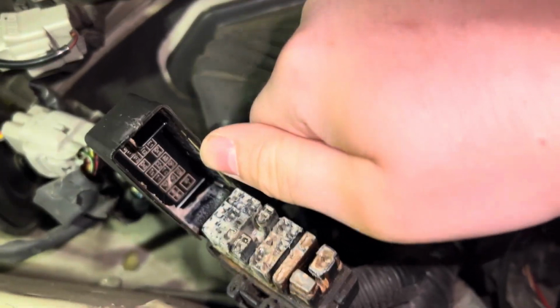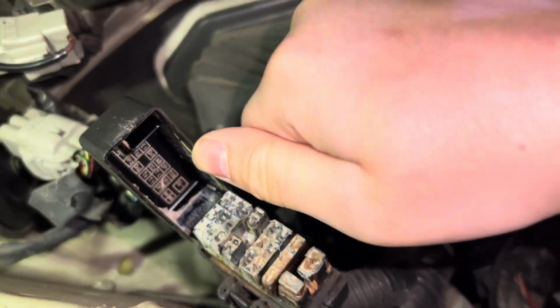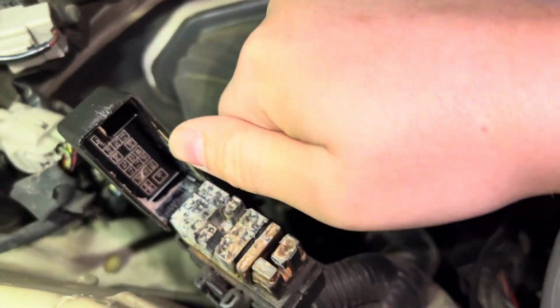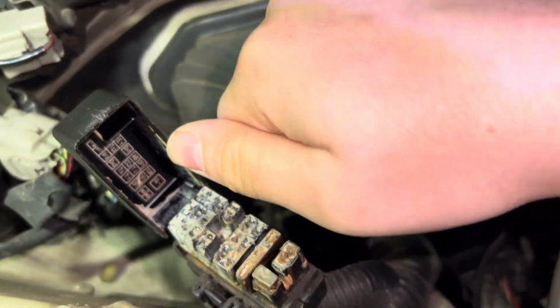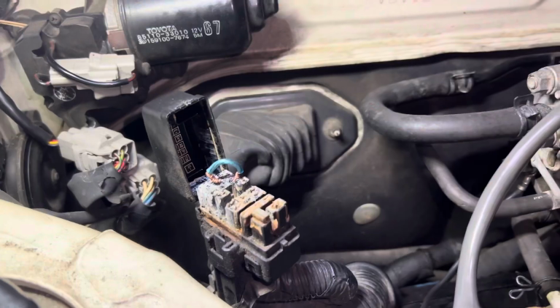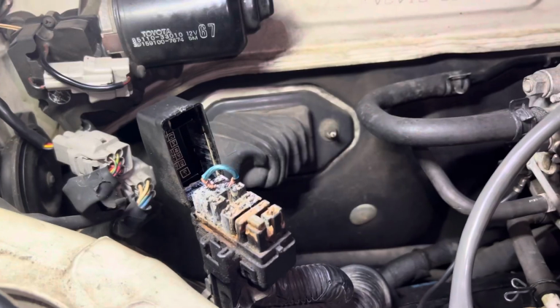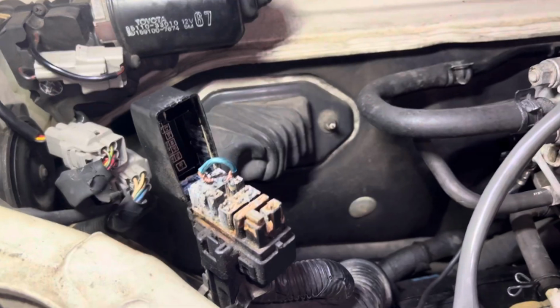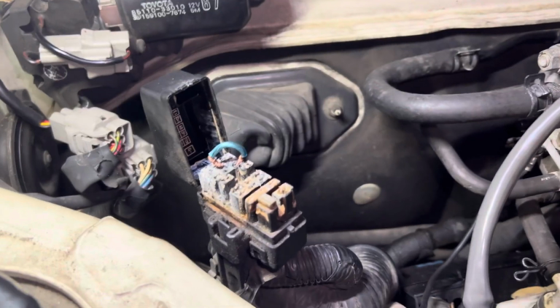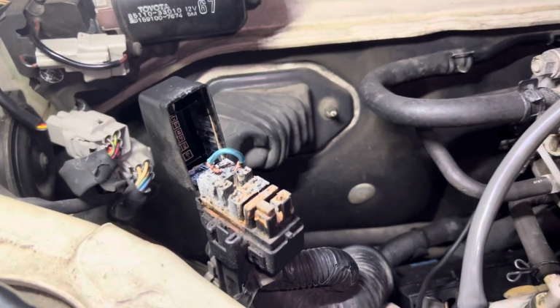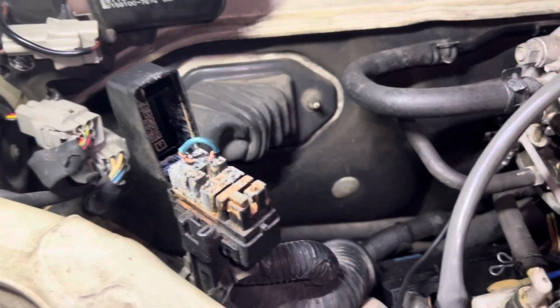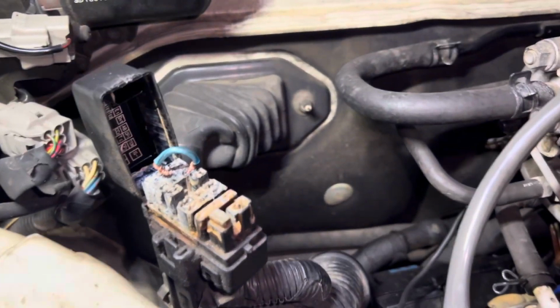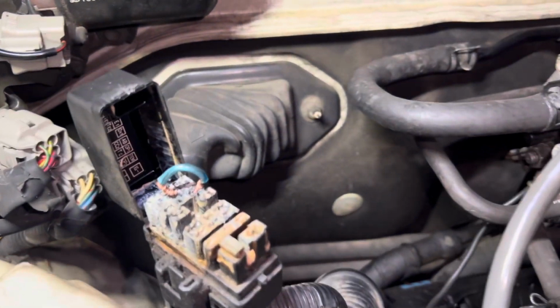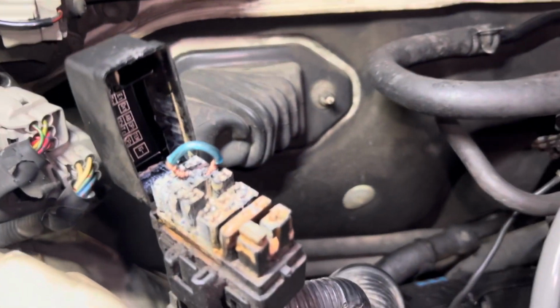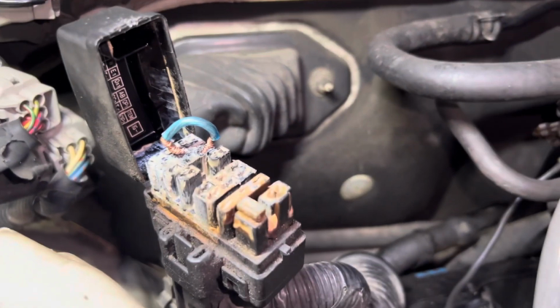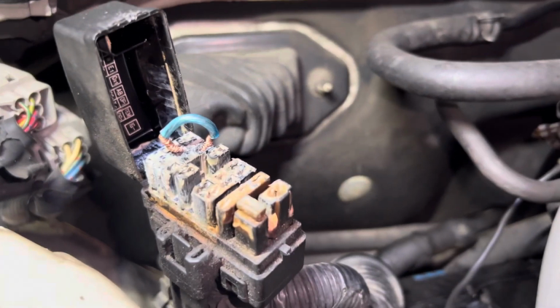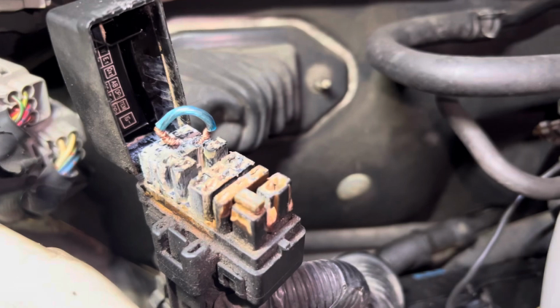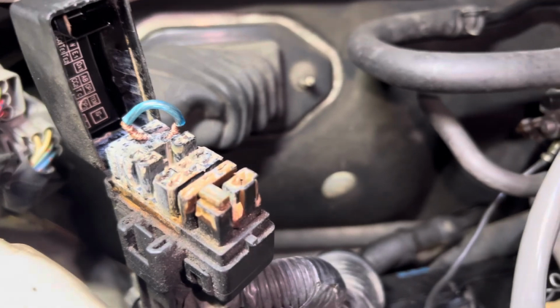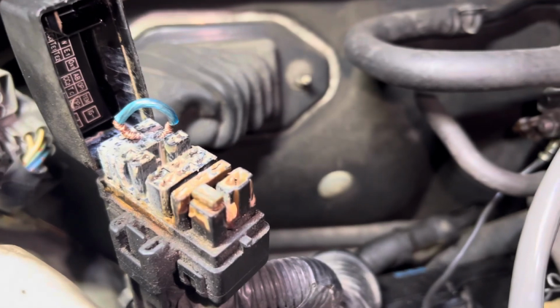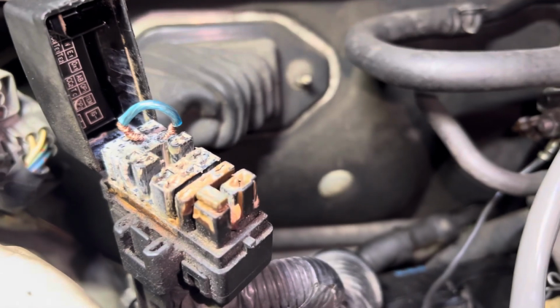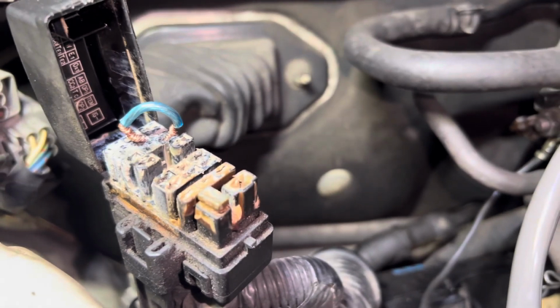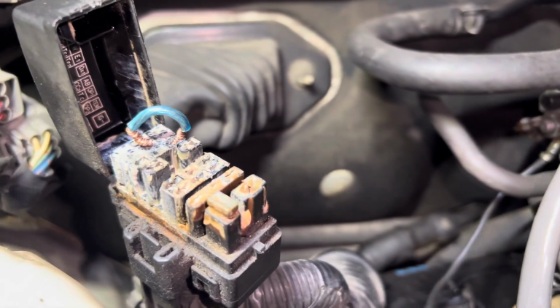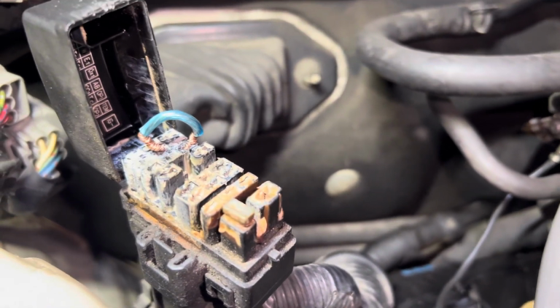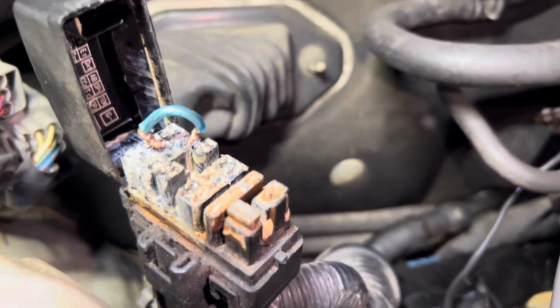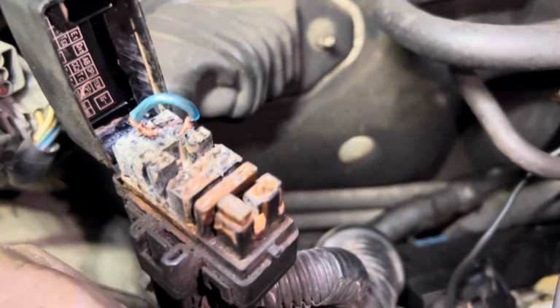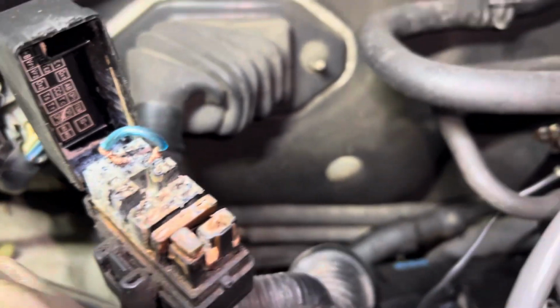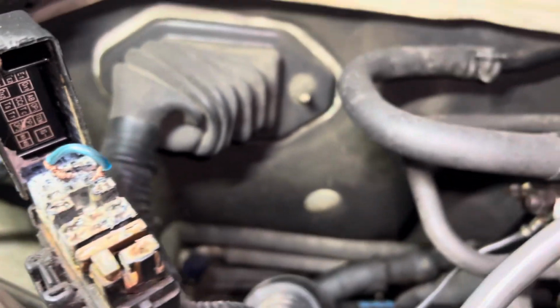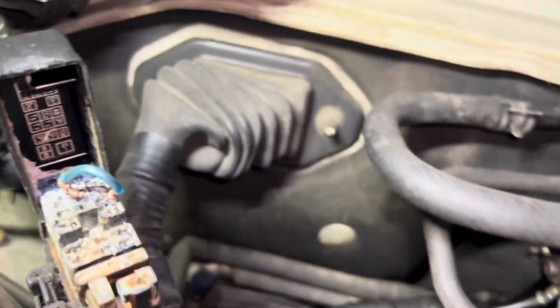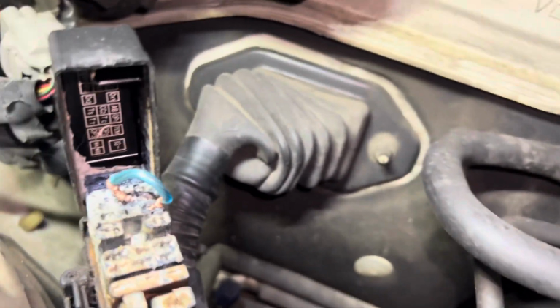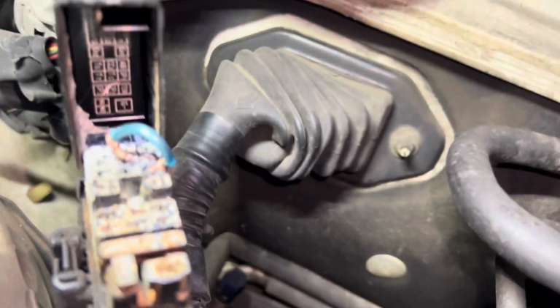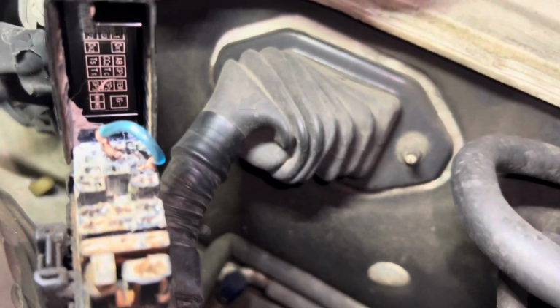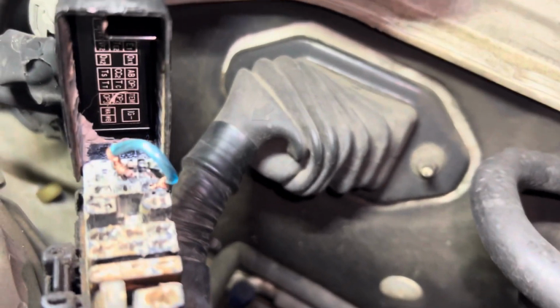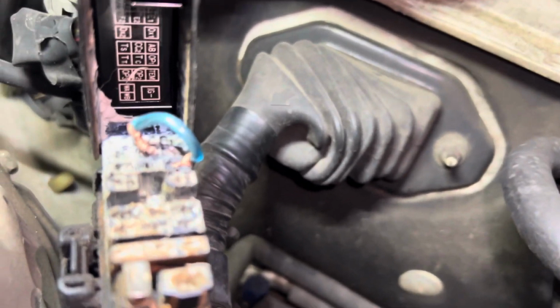What you're basically going to do is just stick your jumper wire in there like so. When you have your jumper wire properly inserted, it'll look something similar to this.